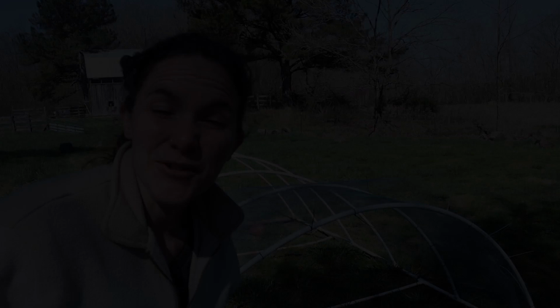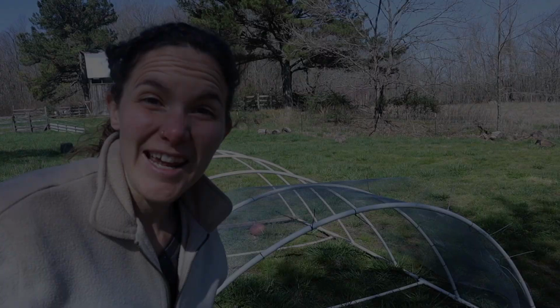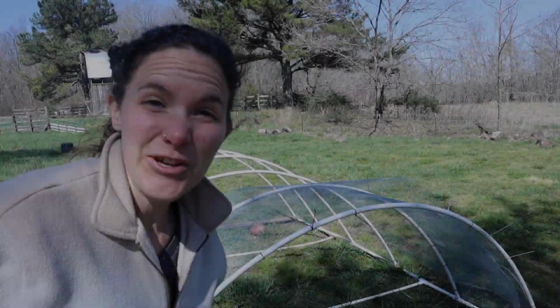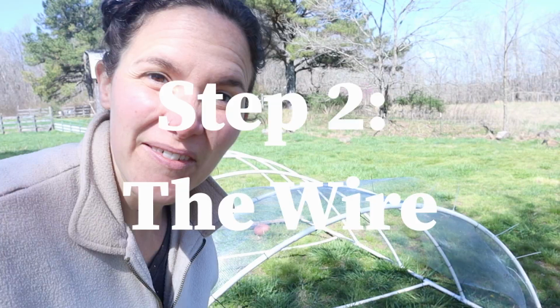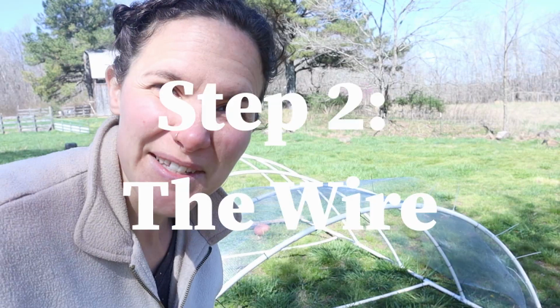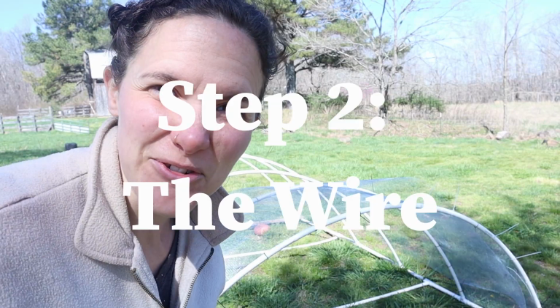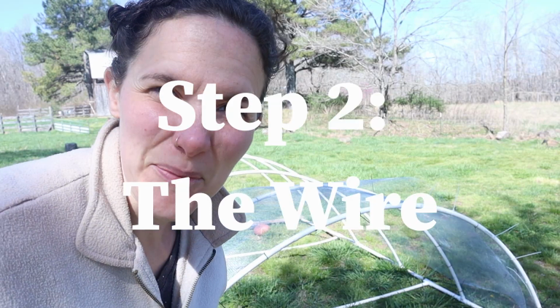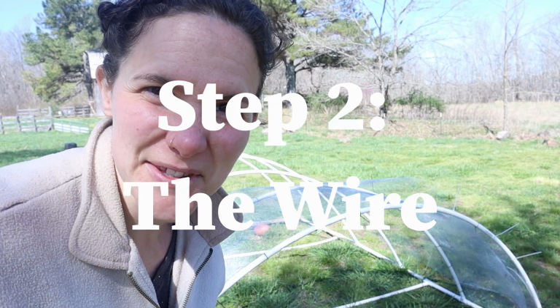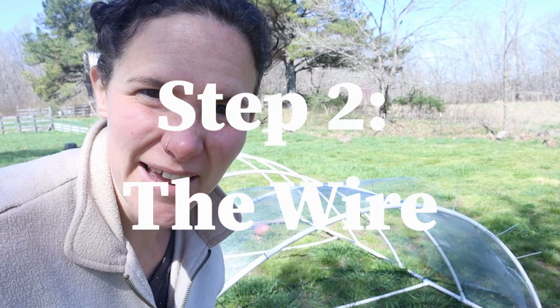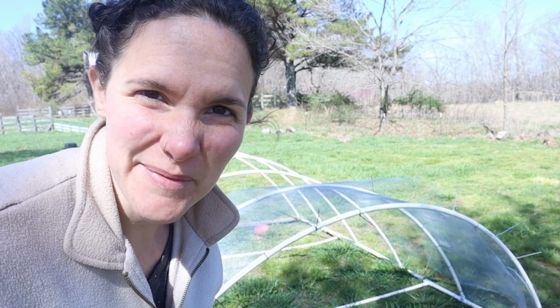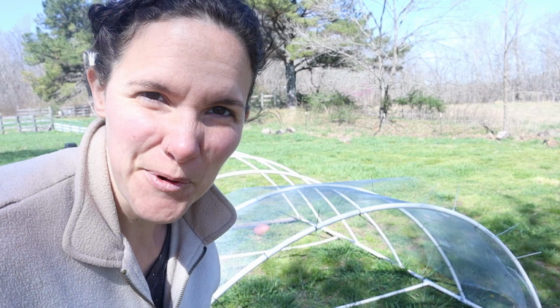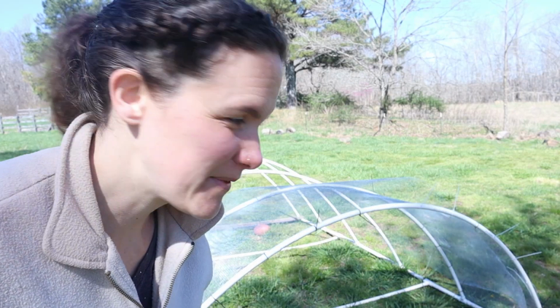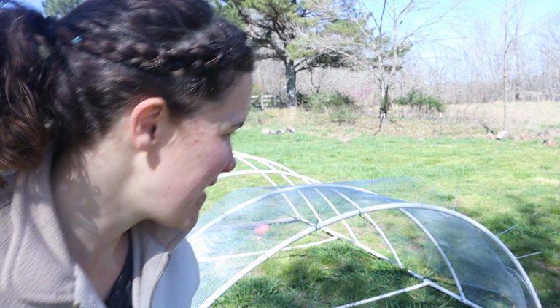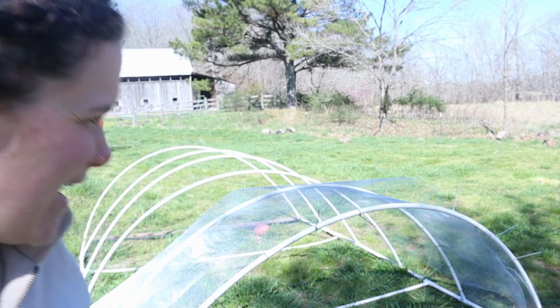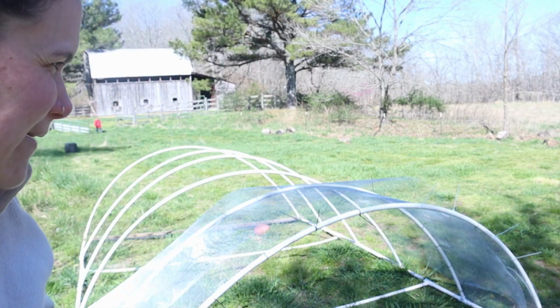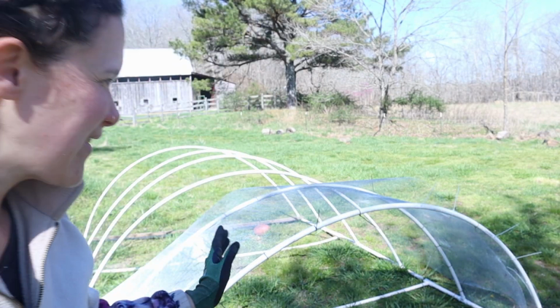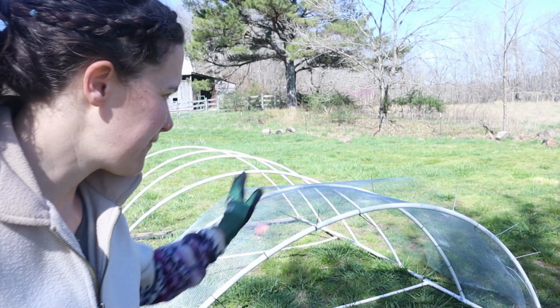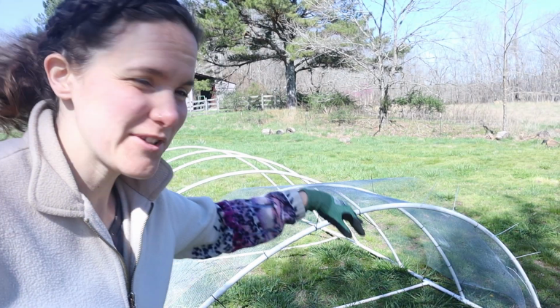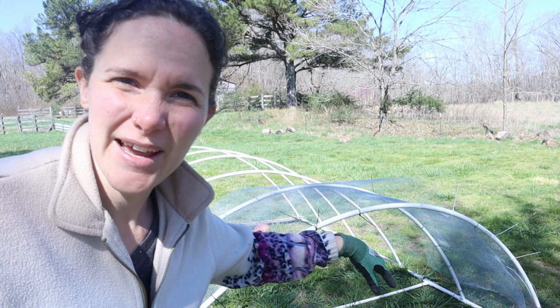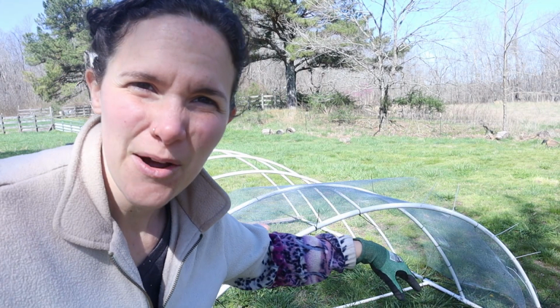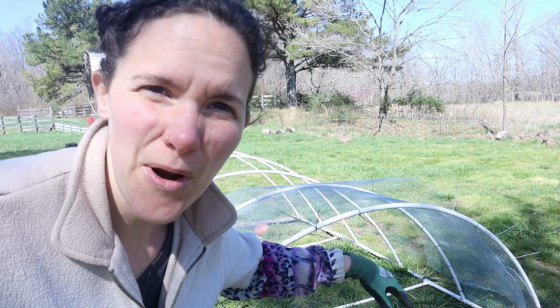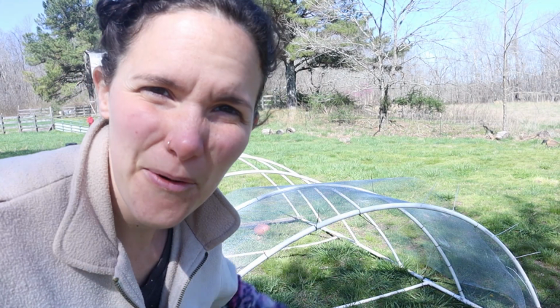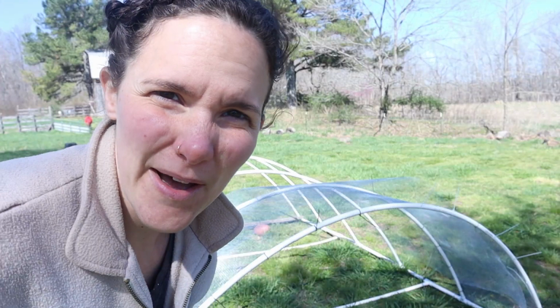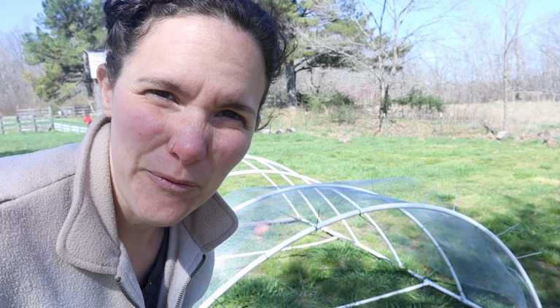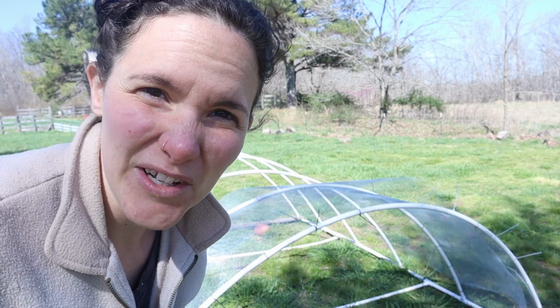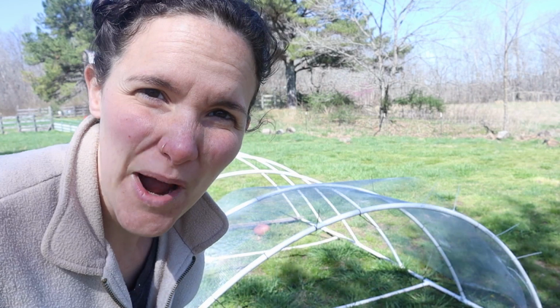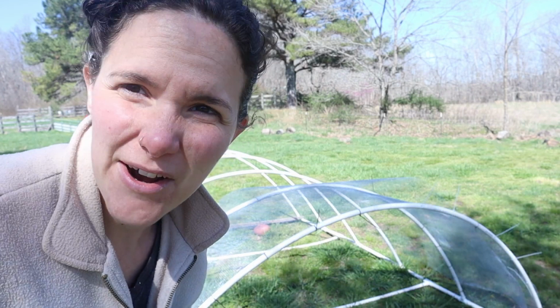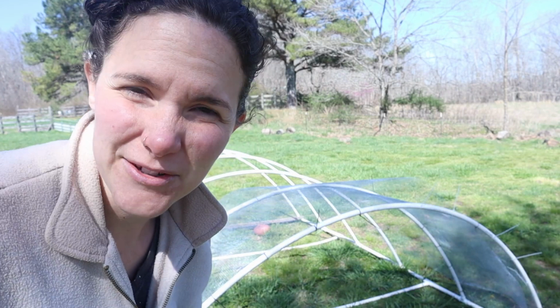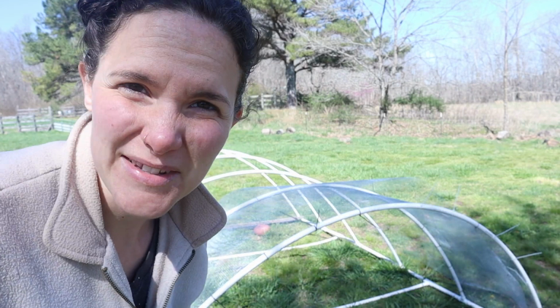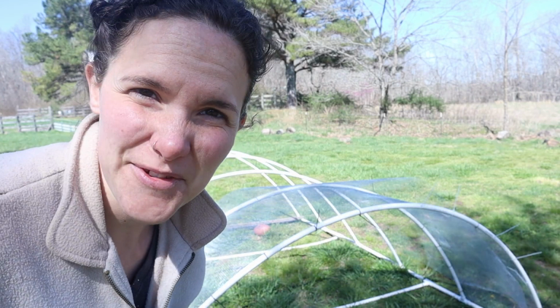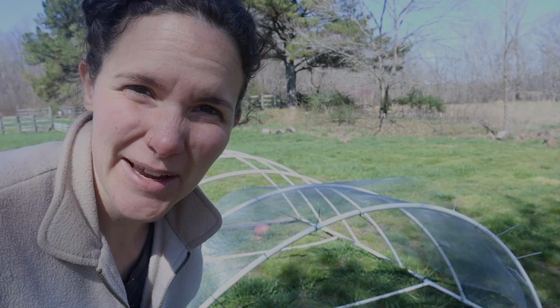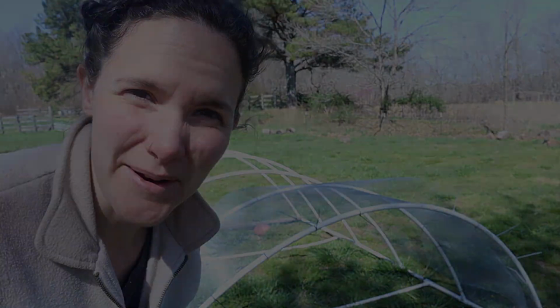So it's day two. I've got some extra helpers today that have been working with me and we've got the first row of welded wire on. Now it's time for the second one.